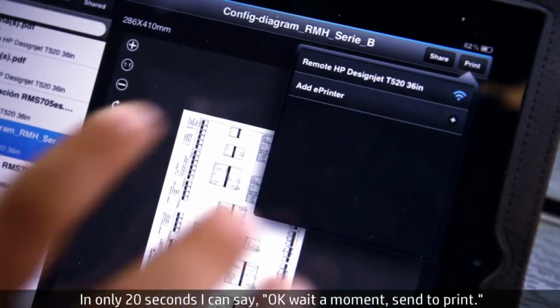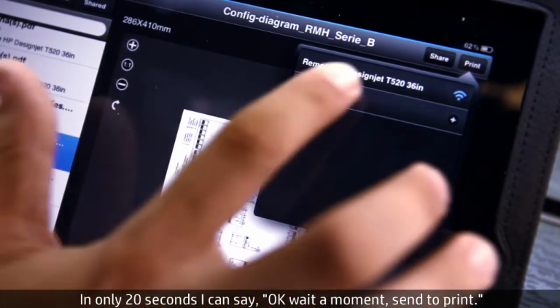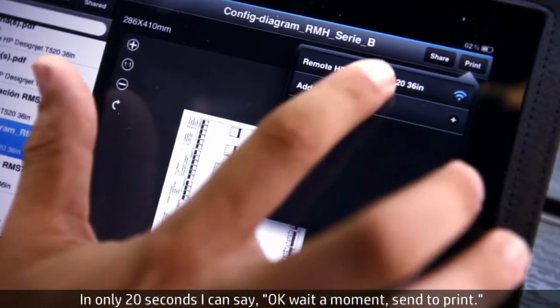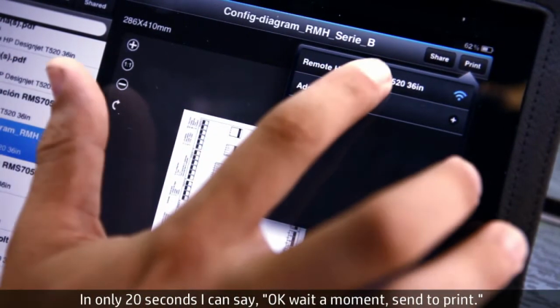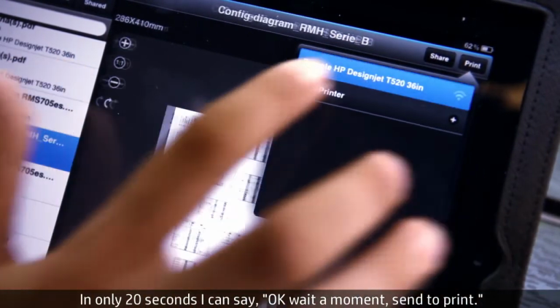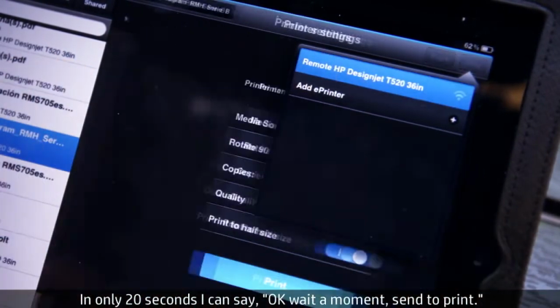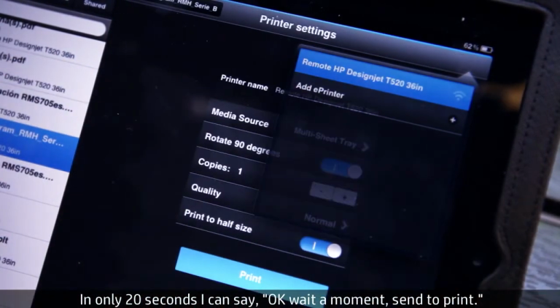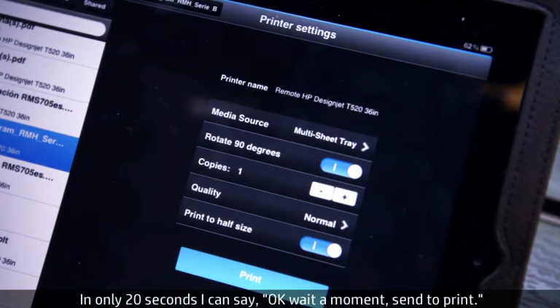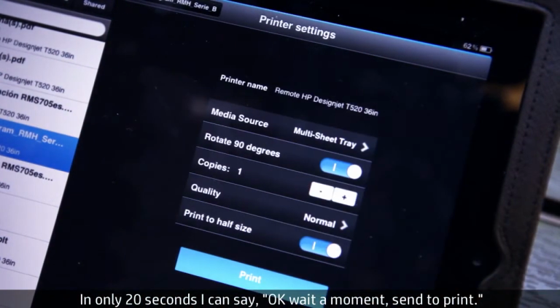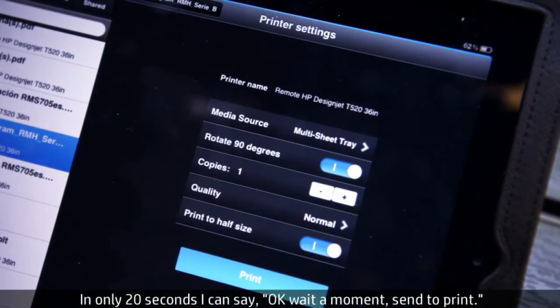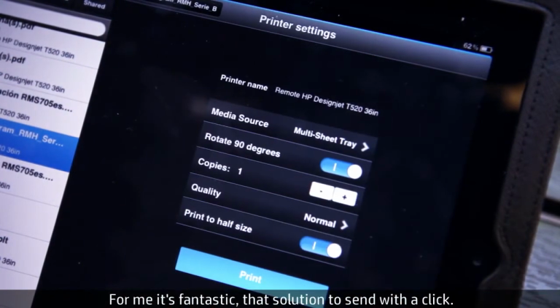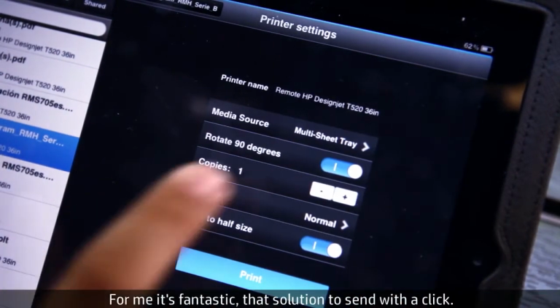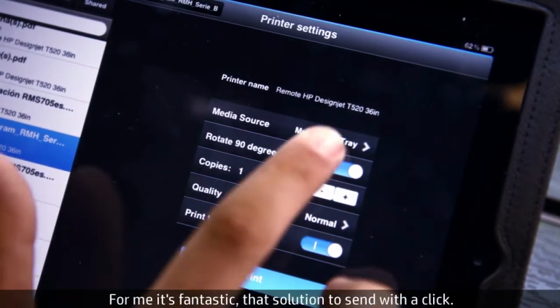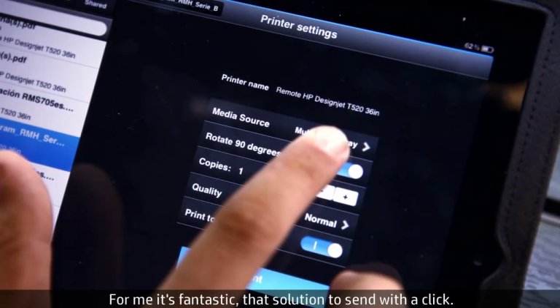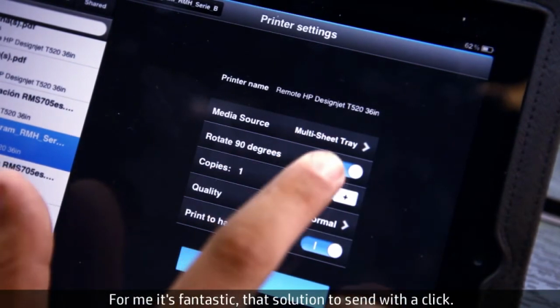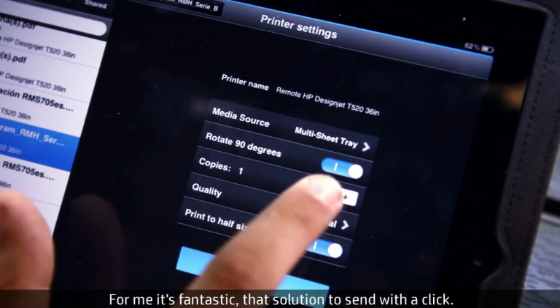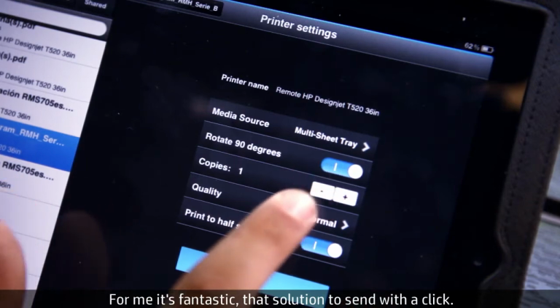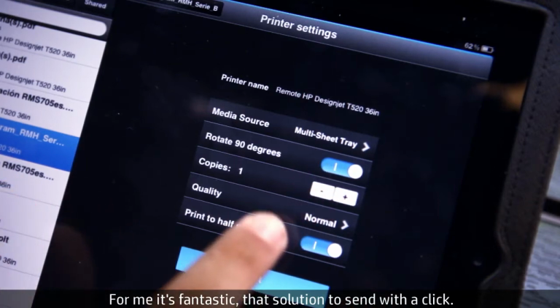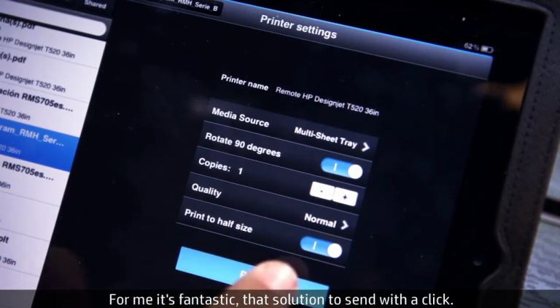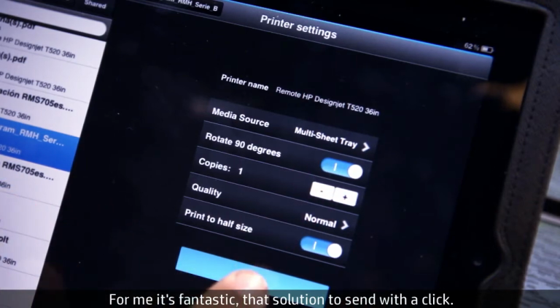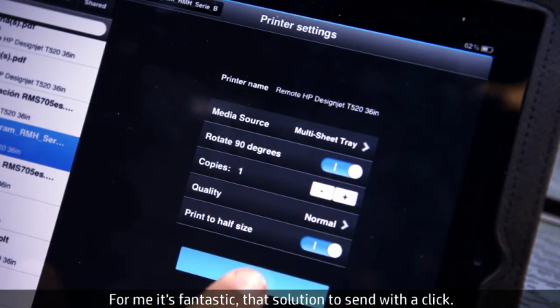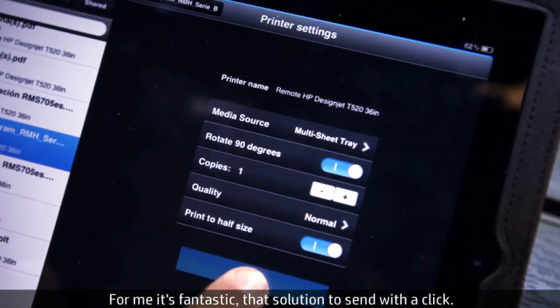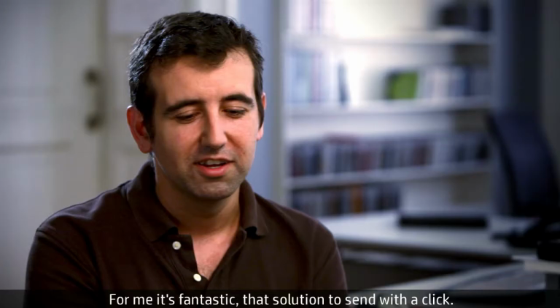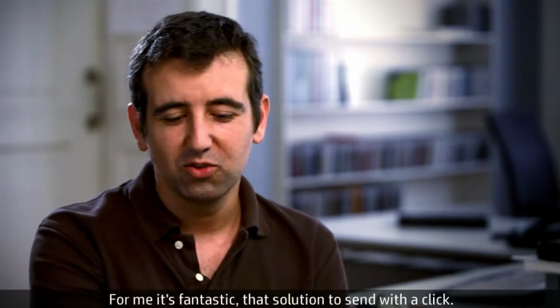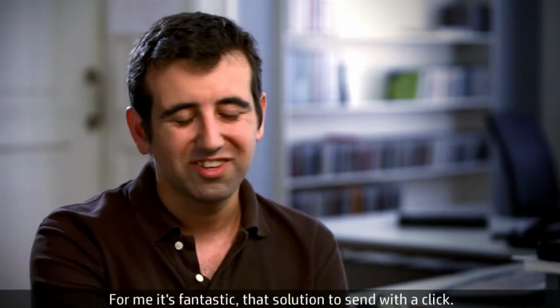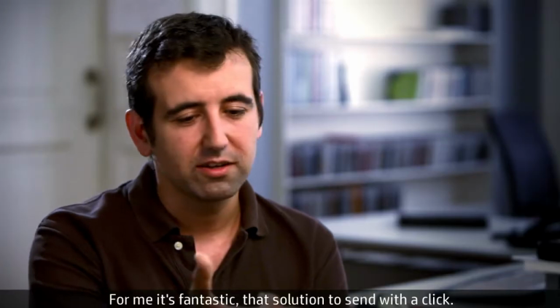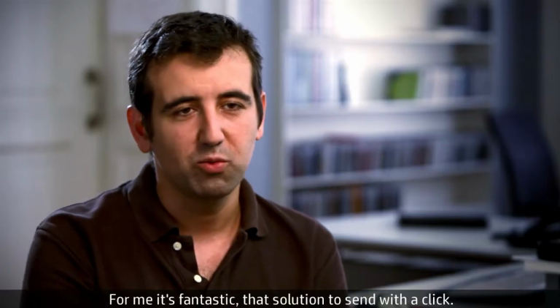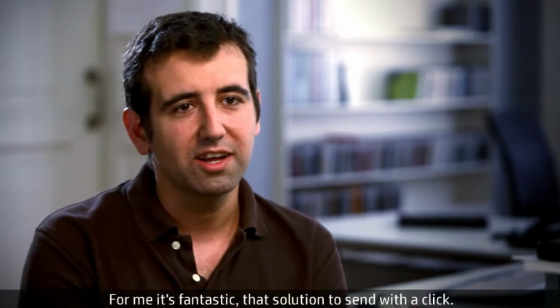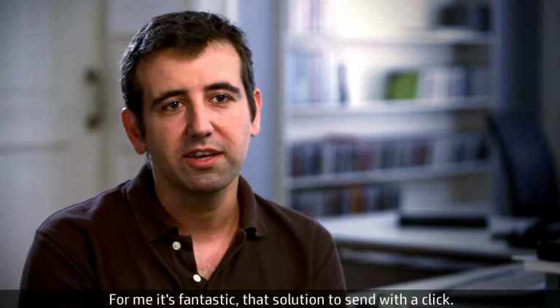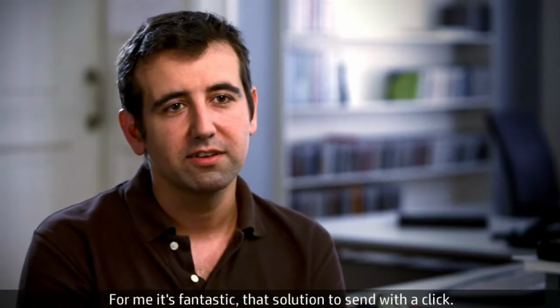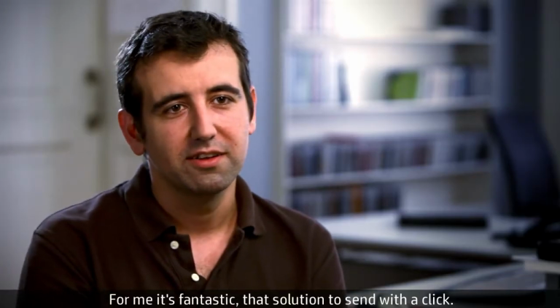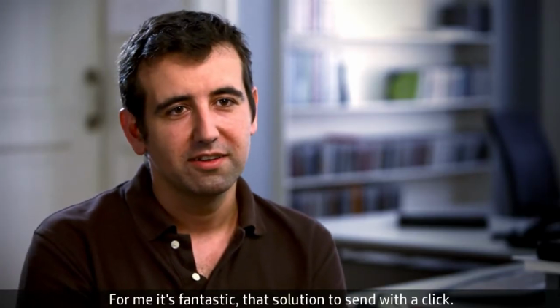In just 20 seconds I can say, OK, wait a moment, send to print. For me it's fantastic — that solution to send with a click.